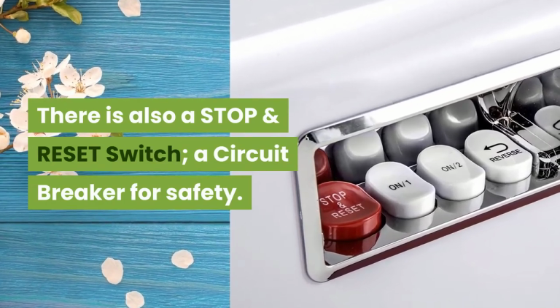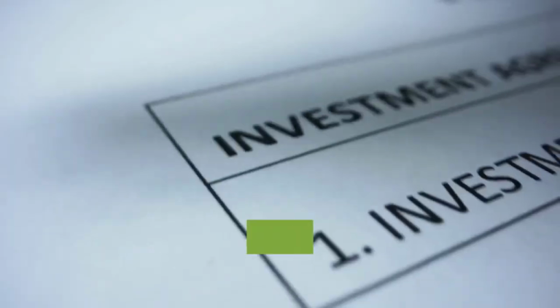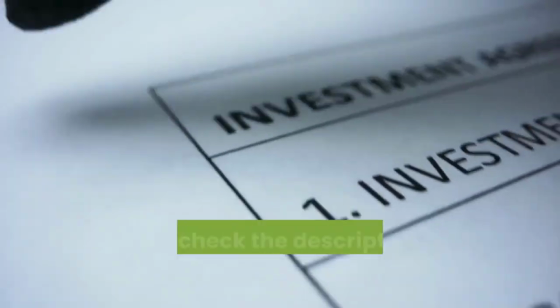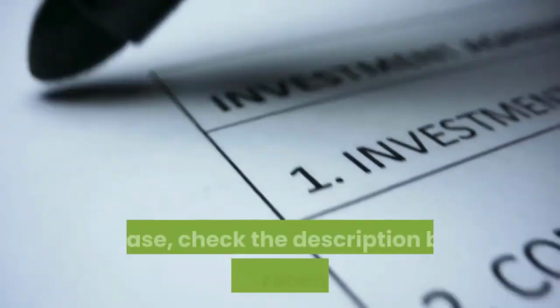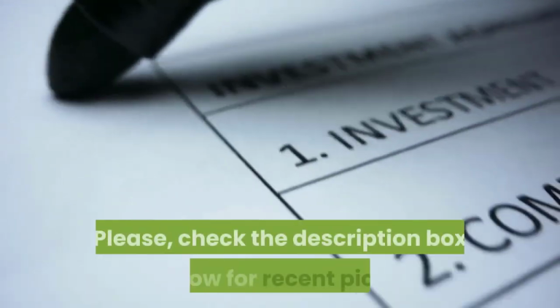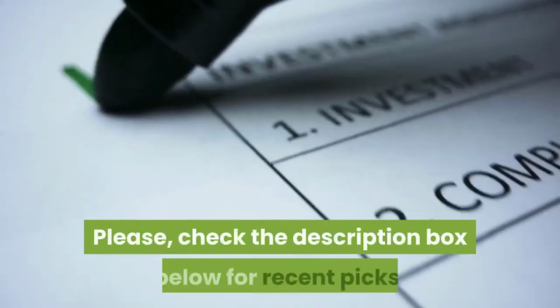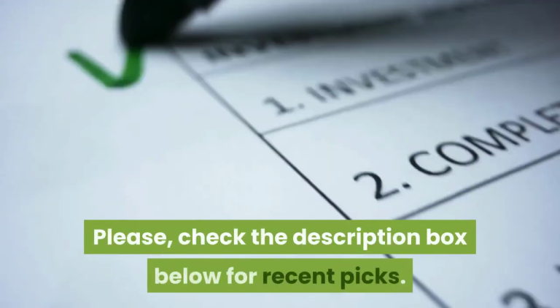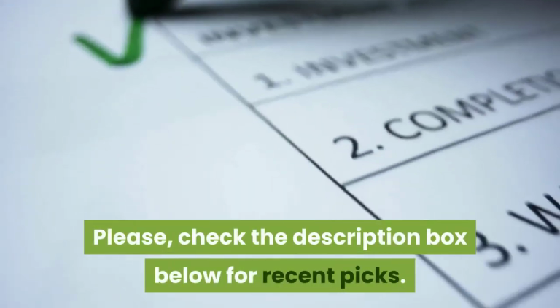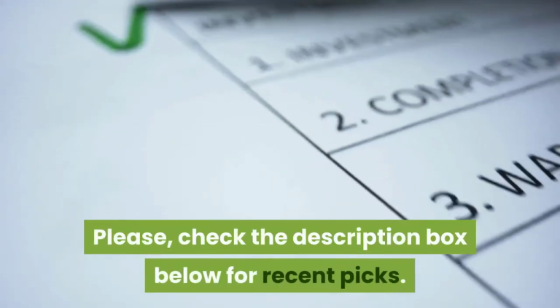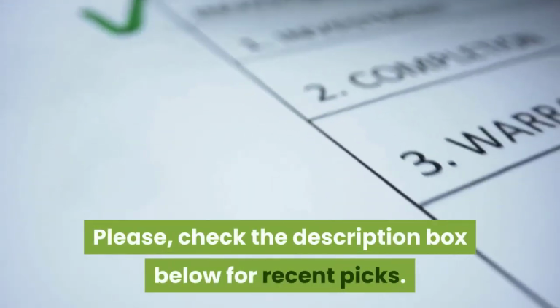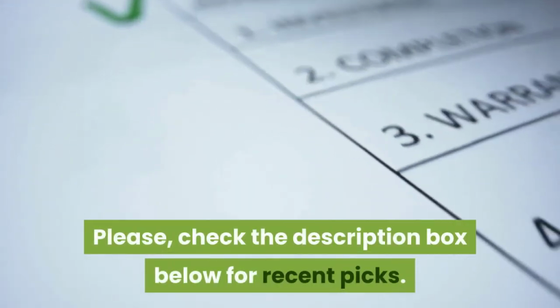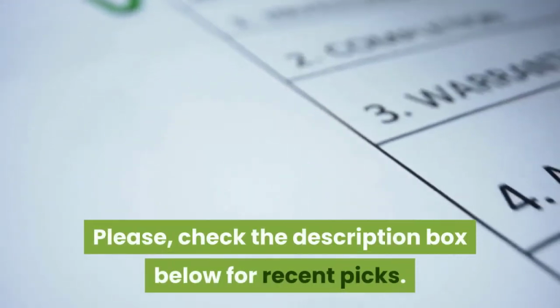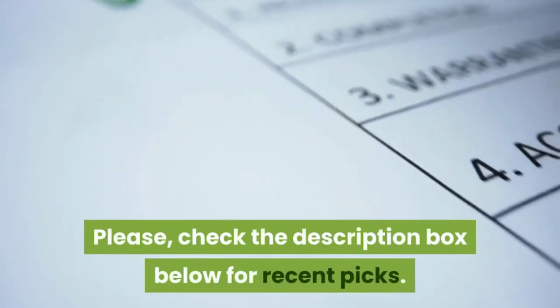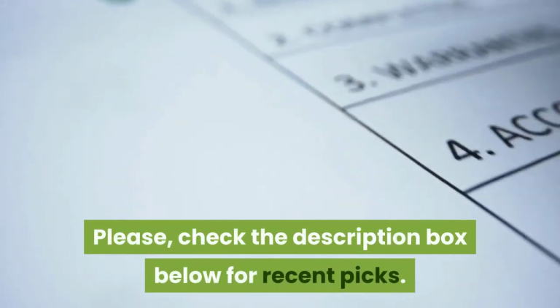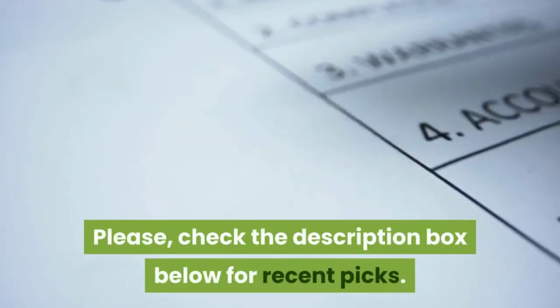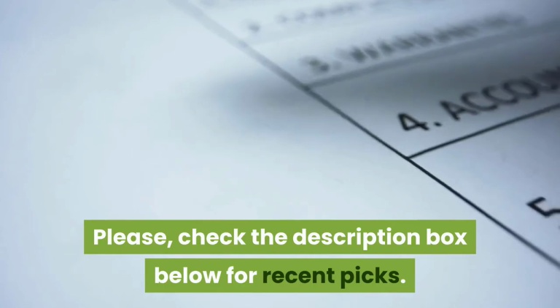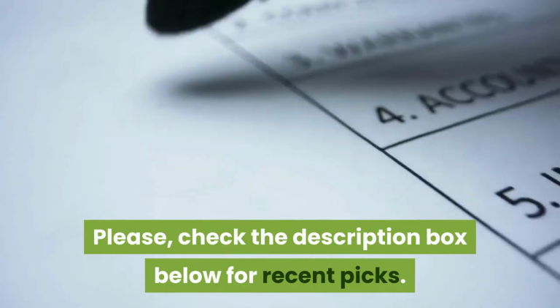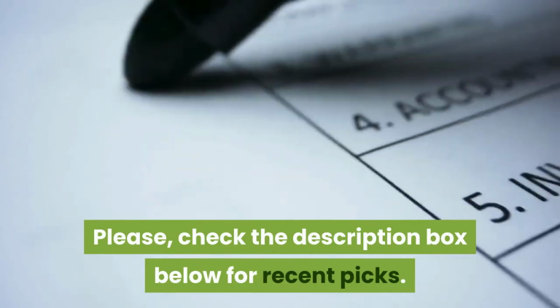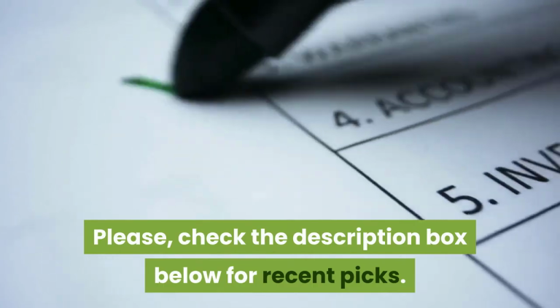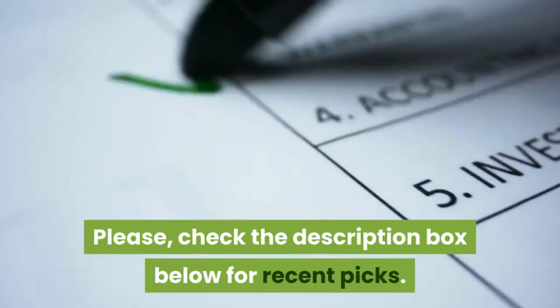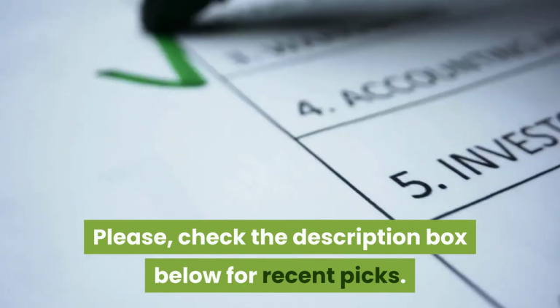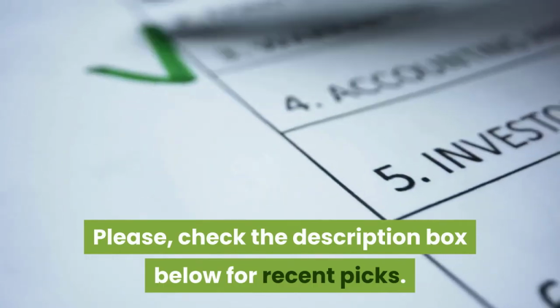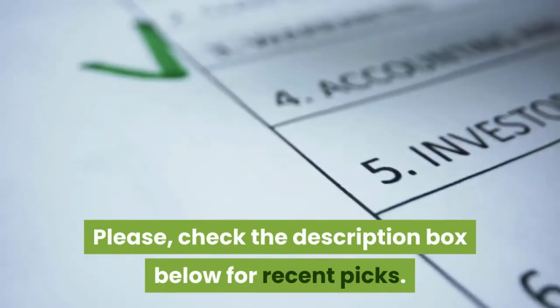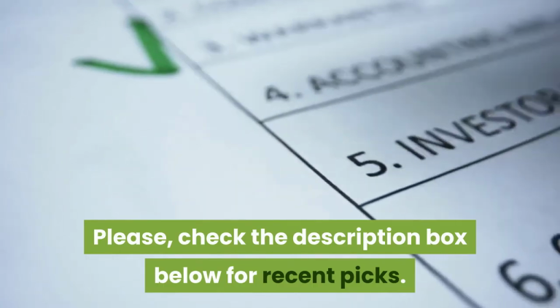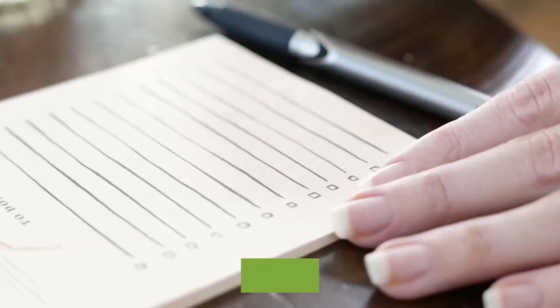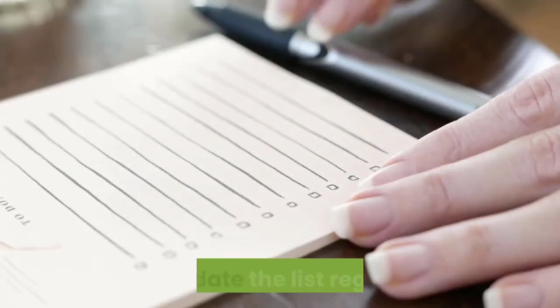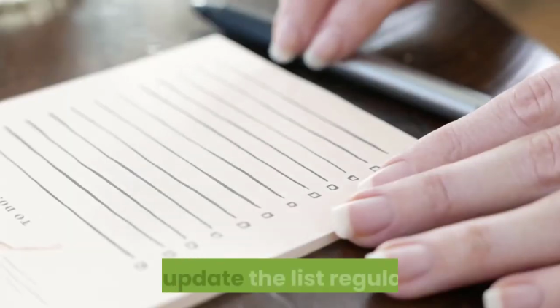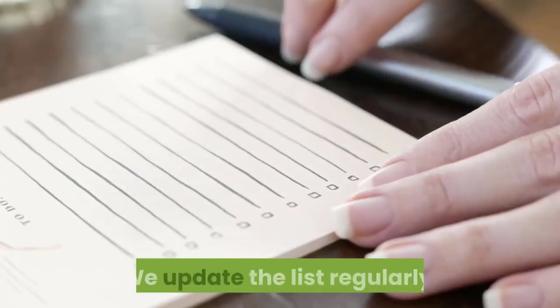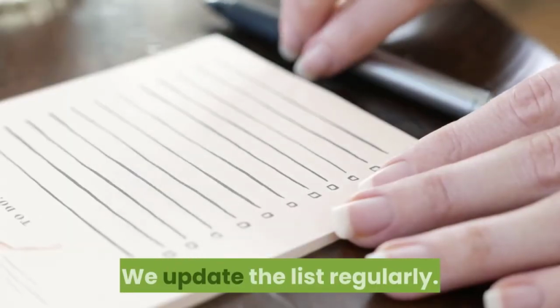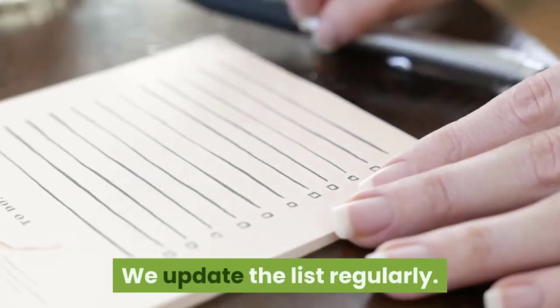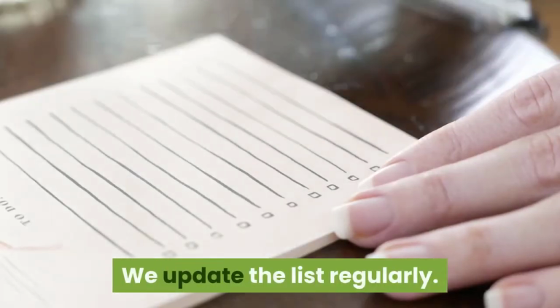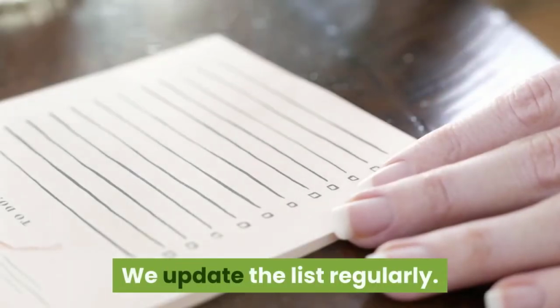Please check the description box below for recent picks. We update the list regularly.